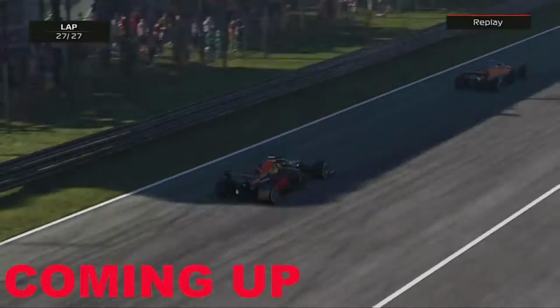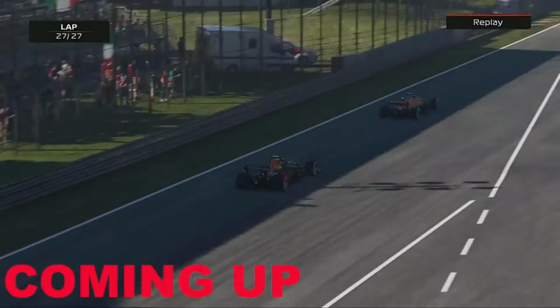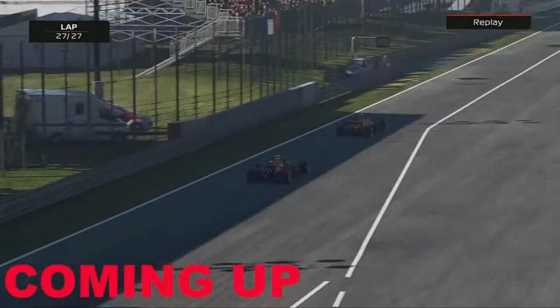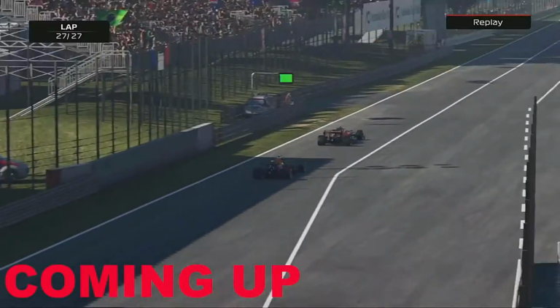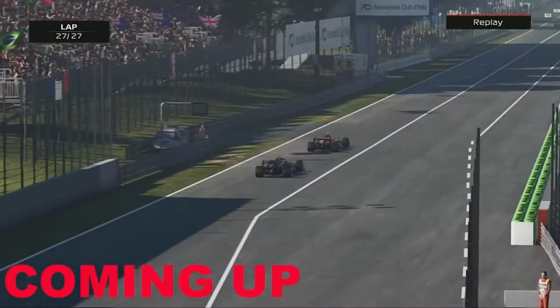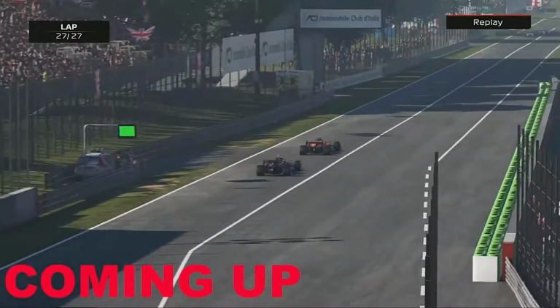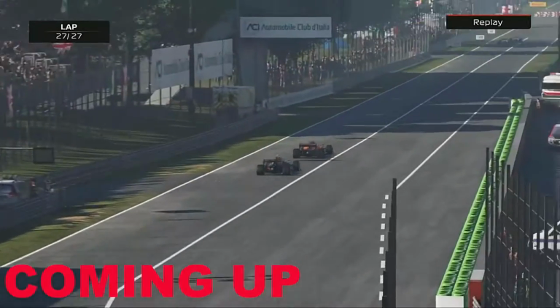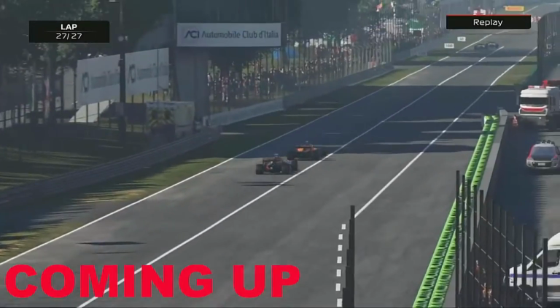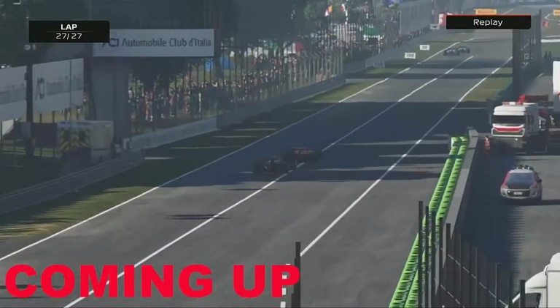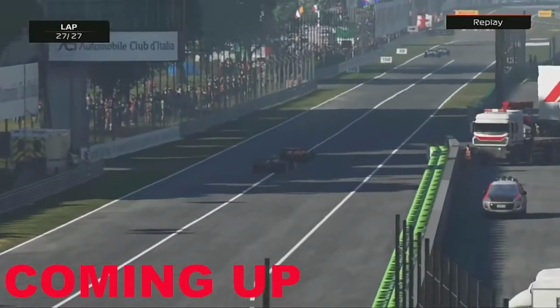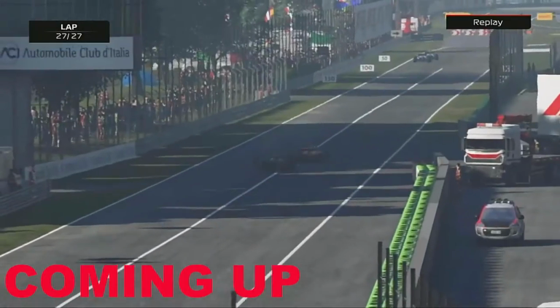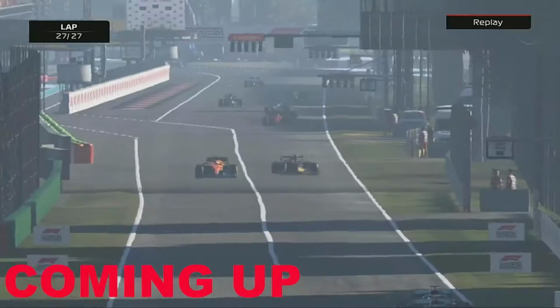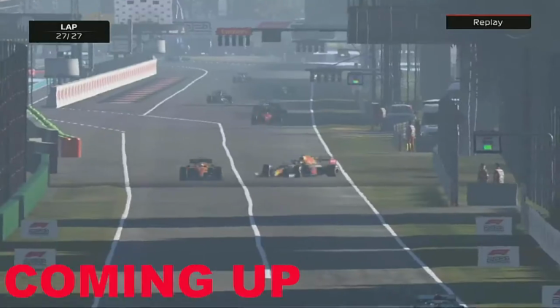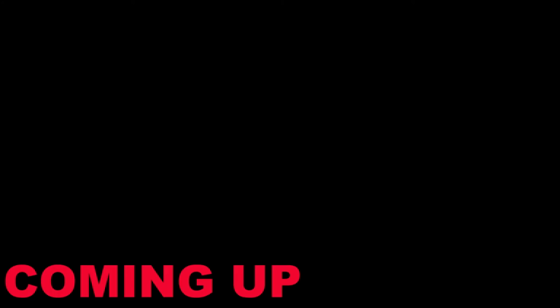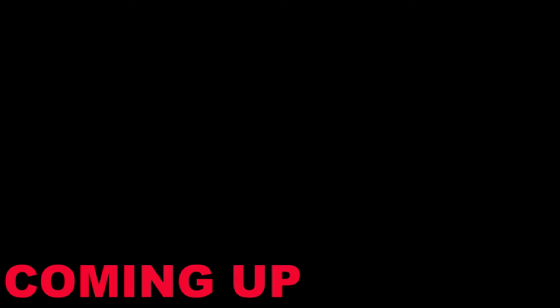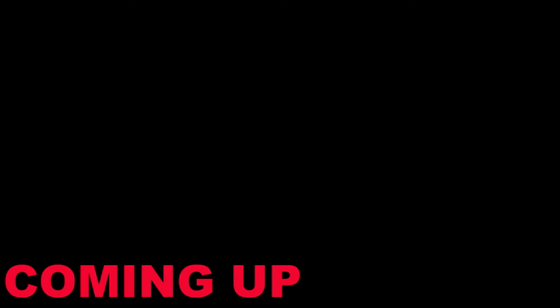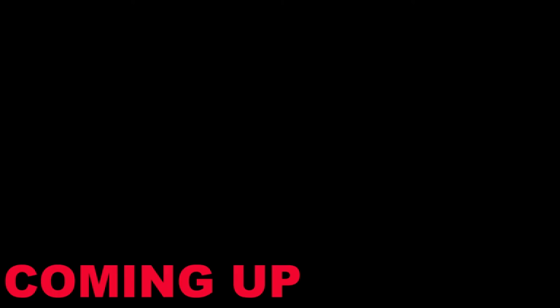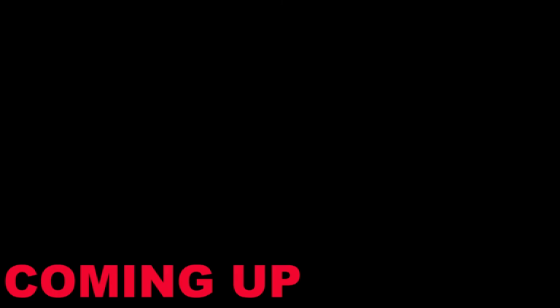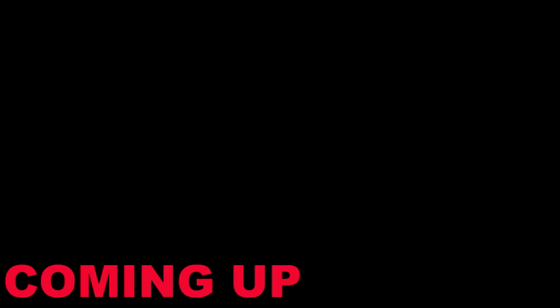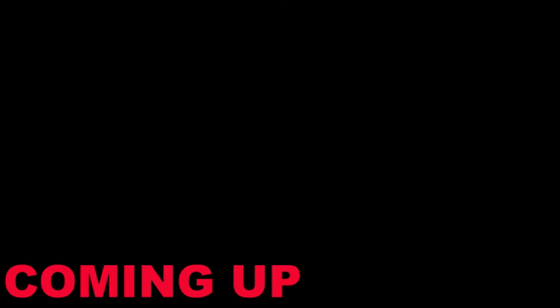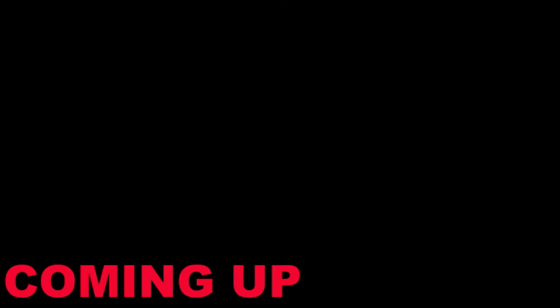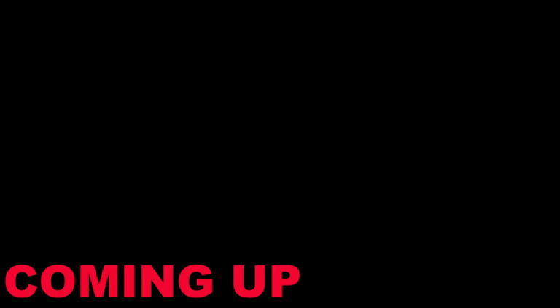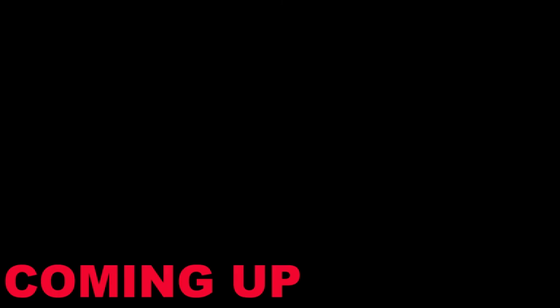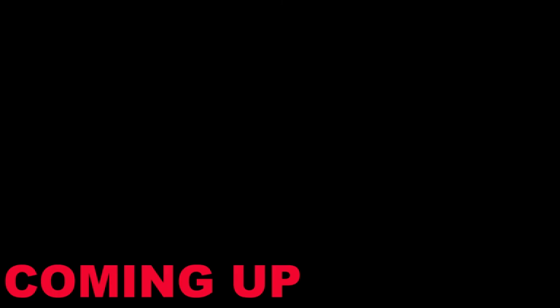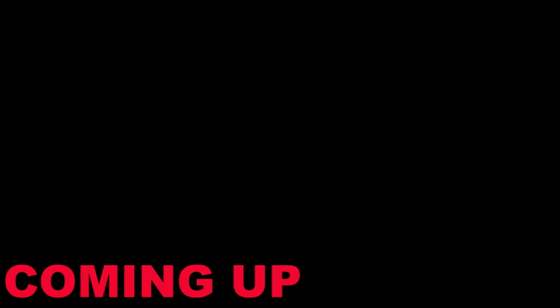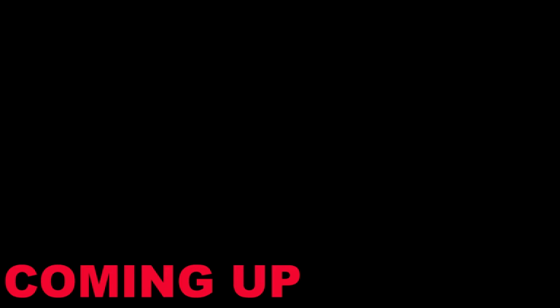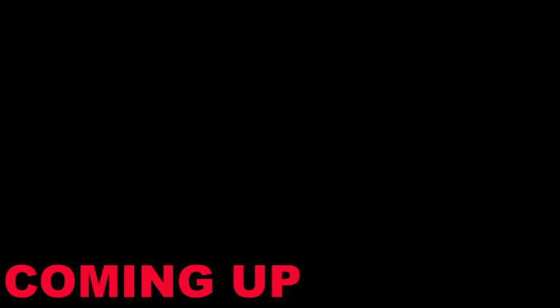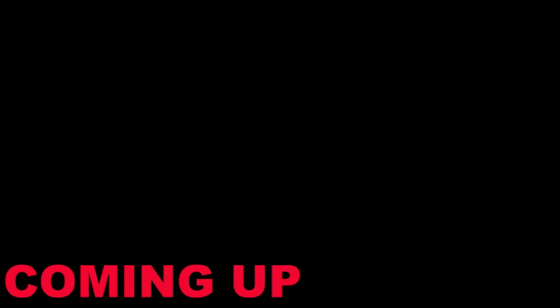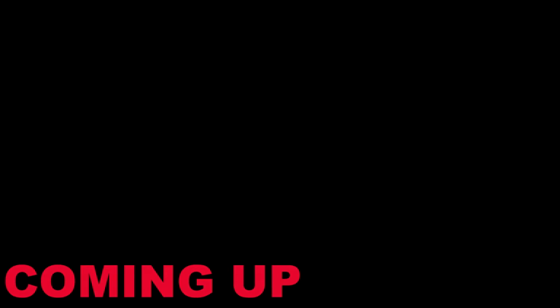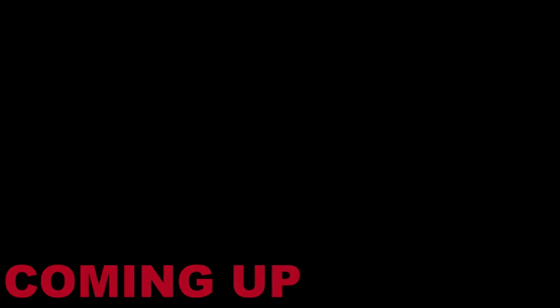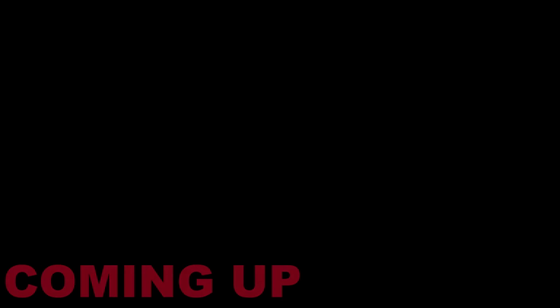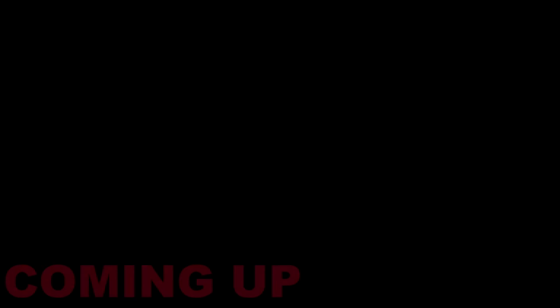Now skipping on to the final lap and there's Sergio Perez! Sergio Perez is out of the race!